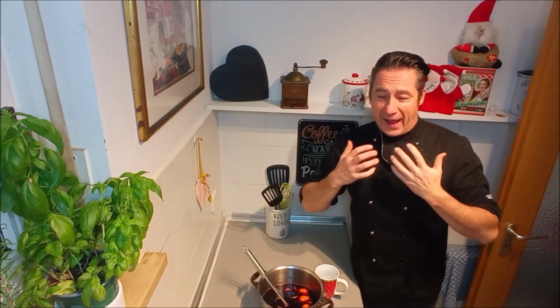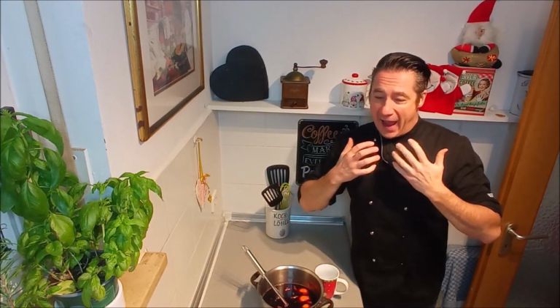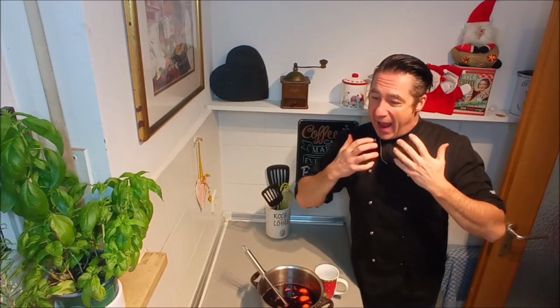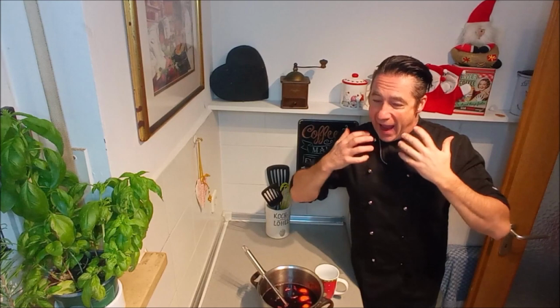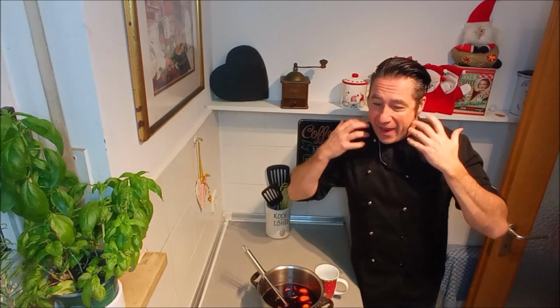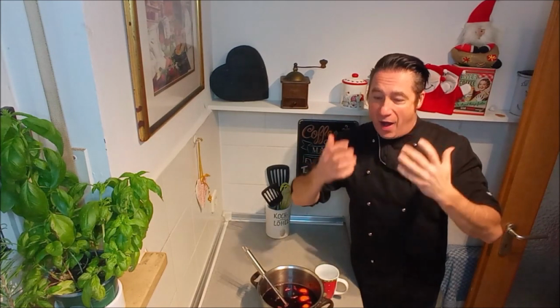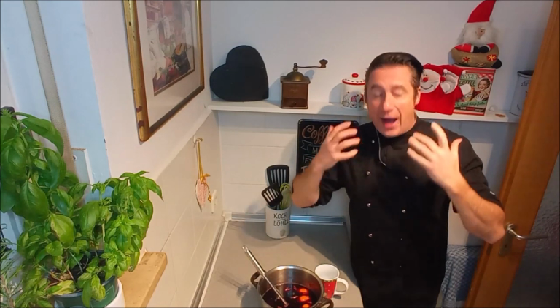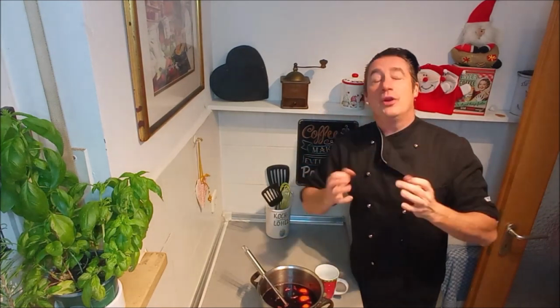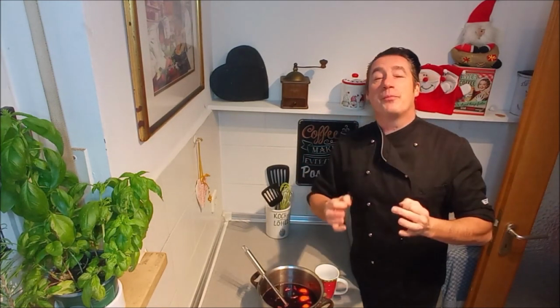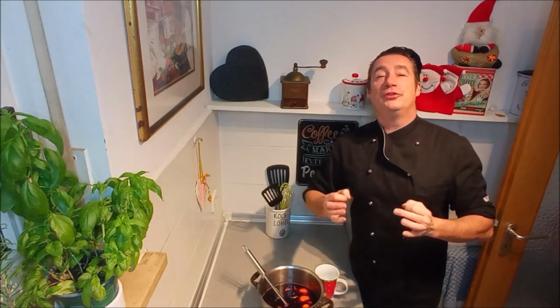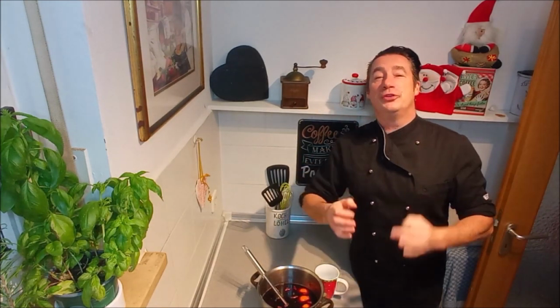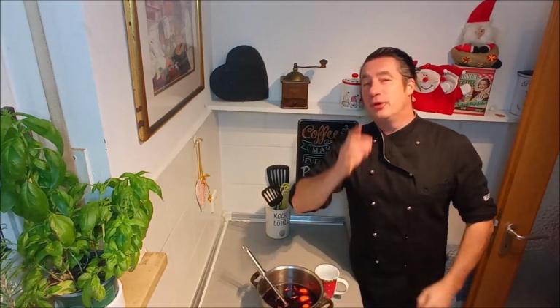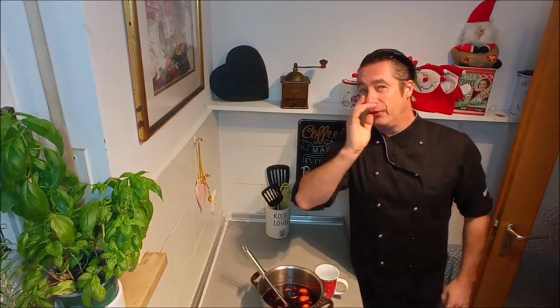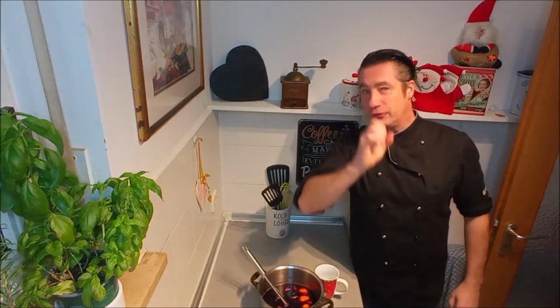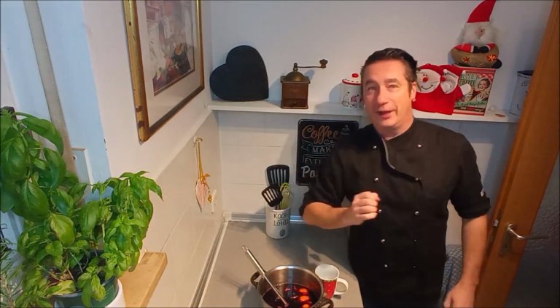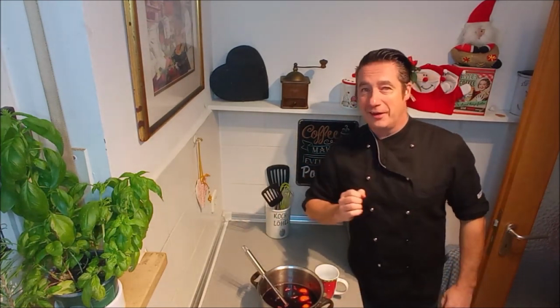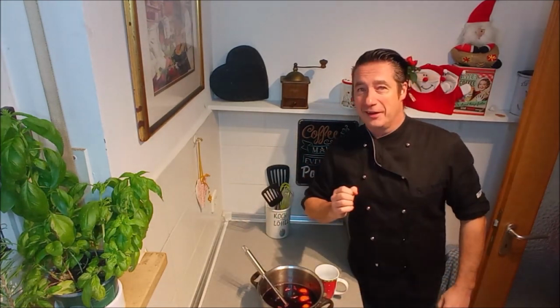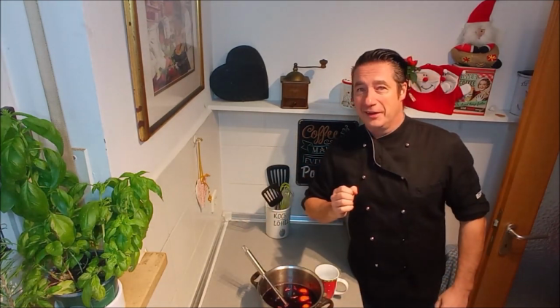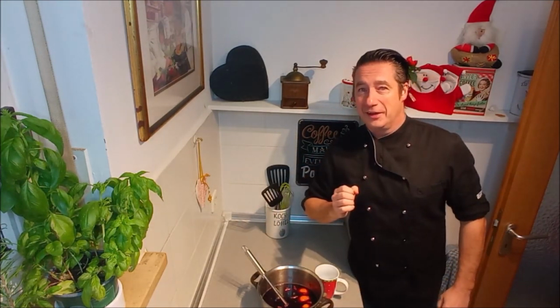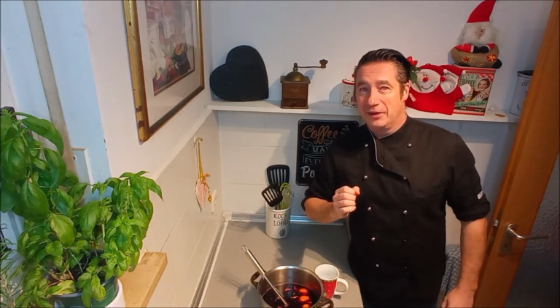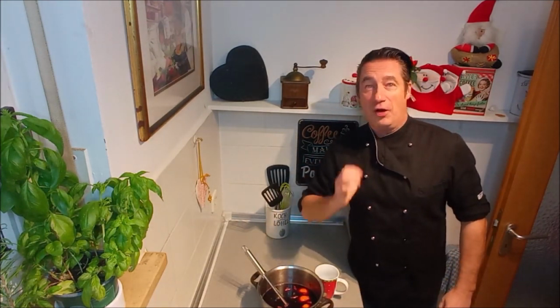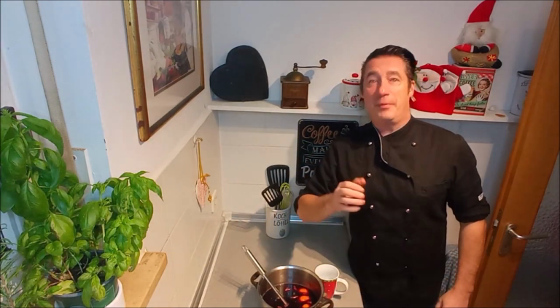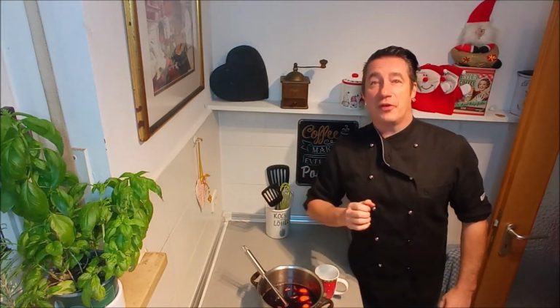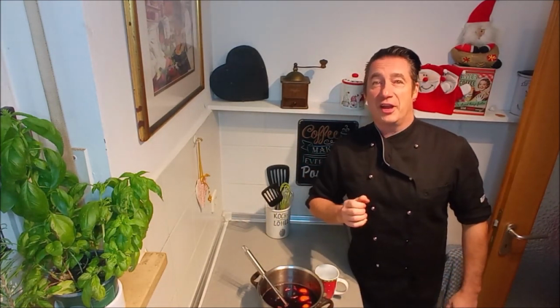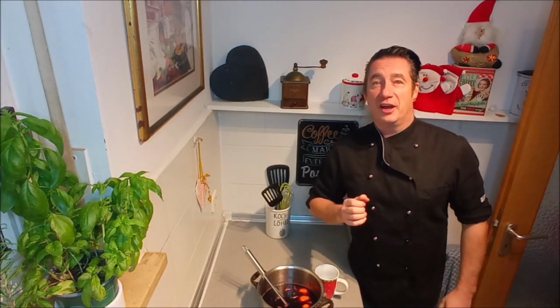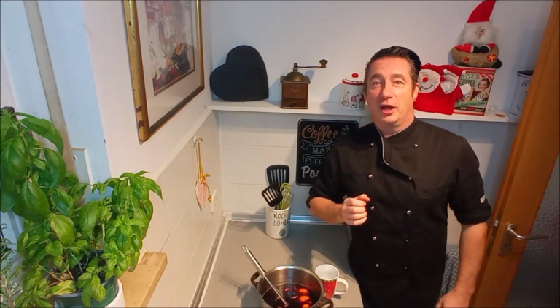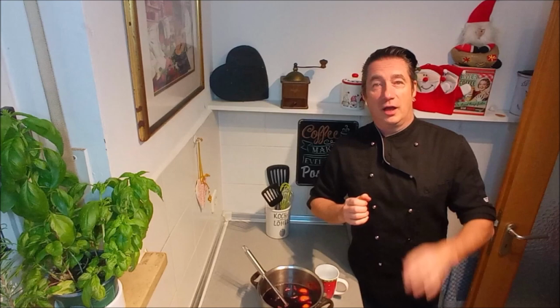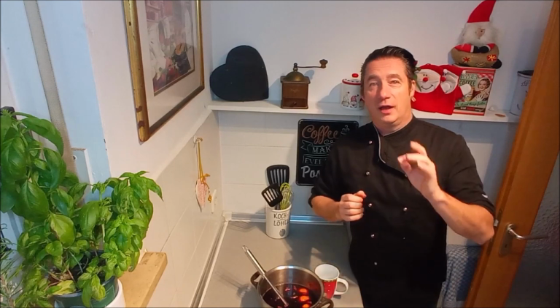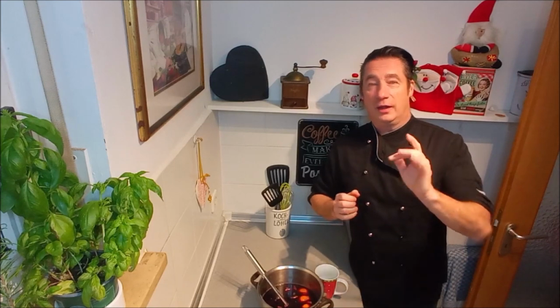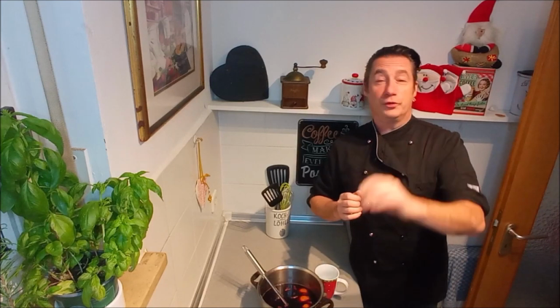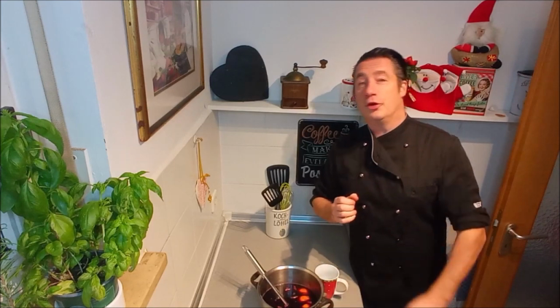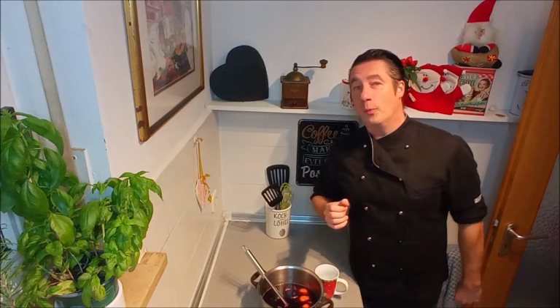And now I want to bring to you this flair of Bavaria into your home.